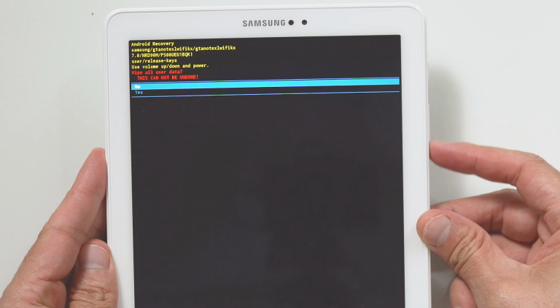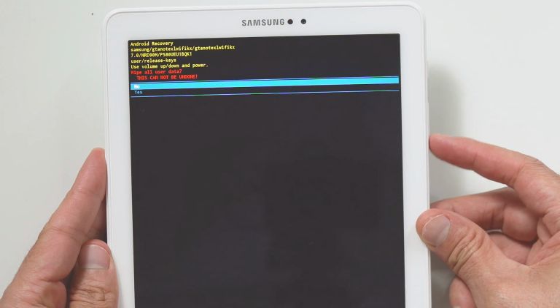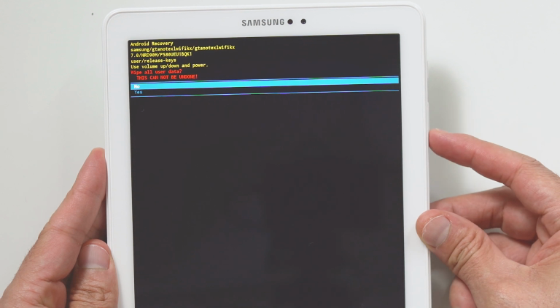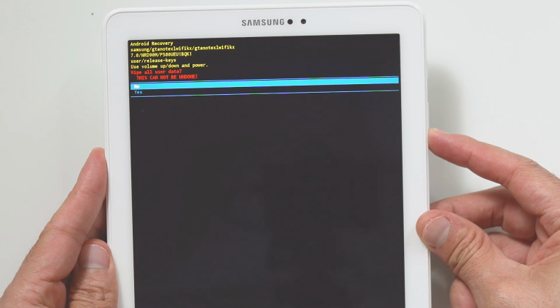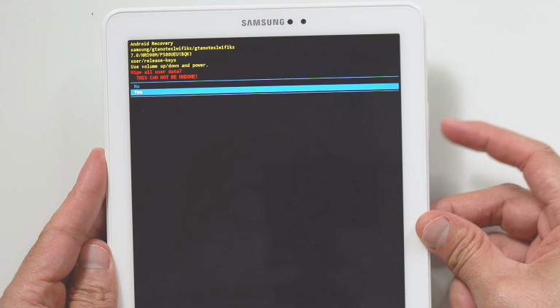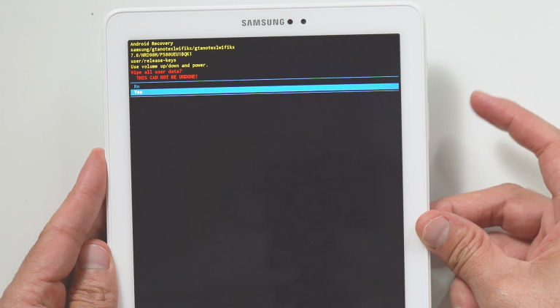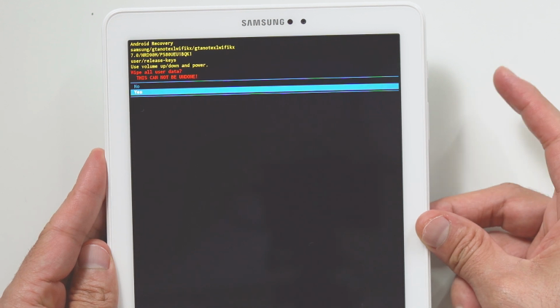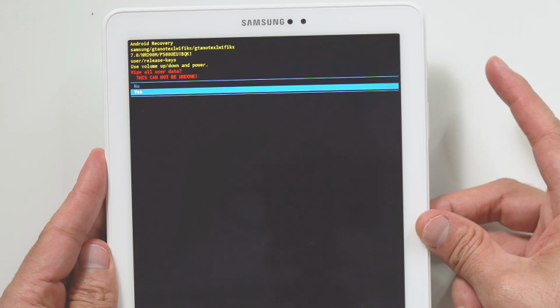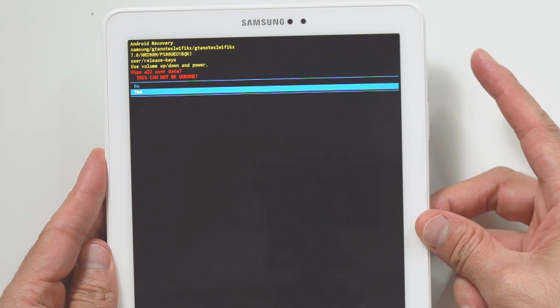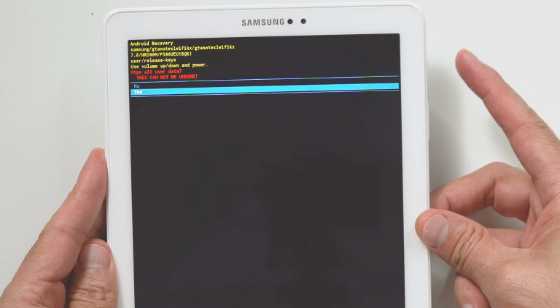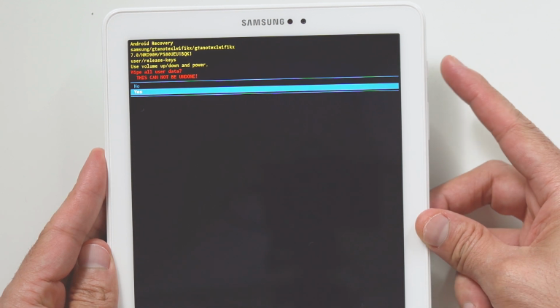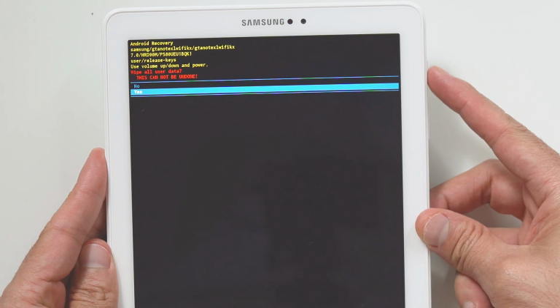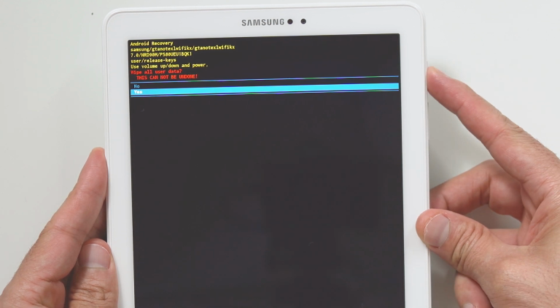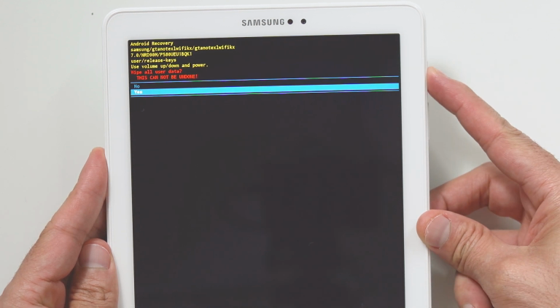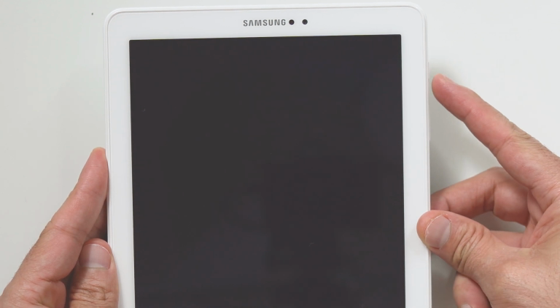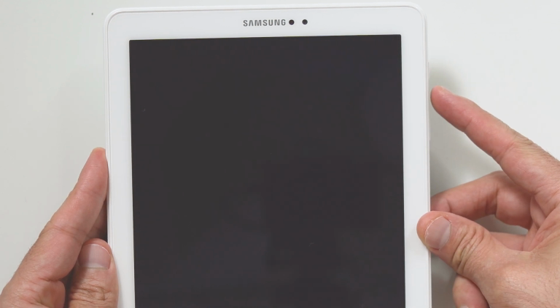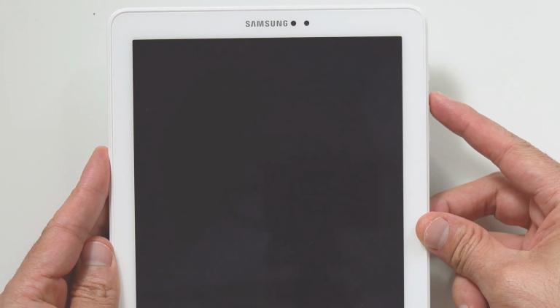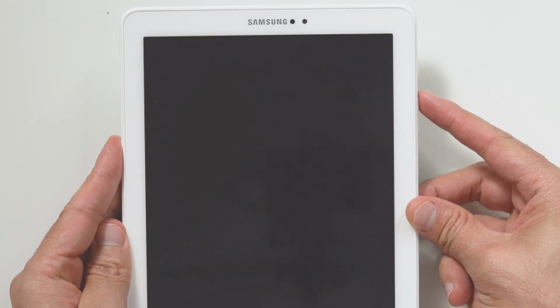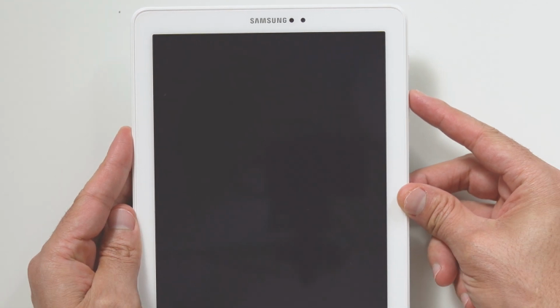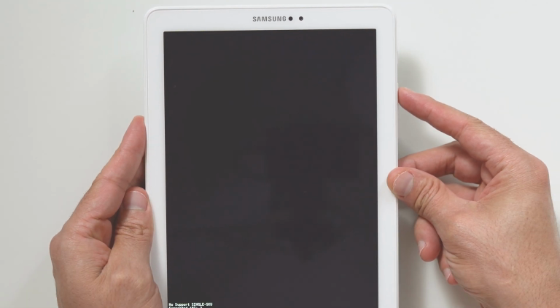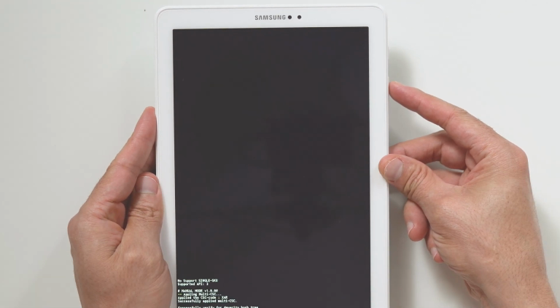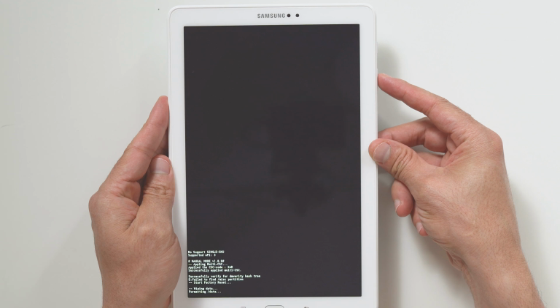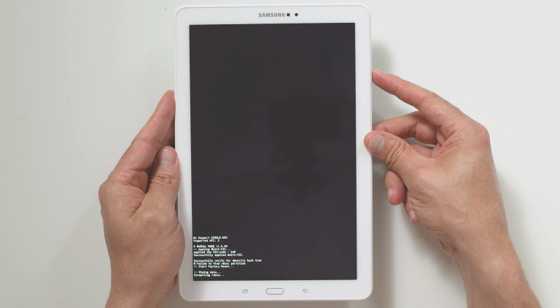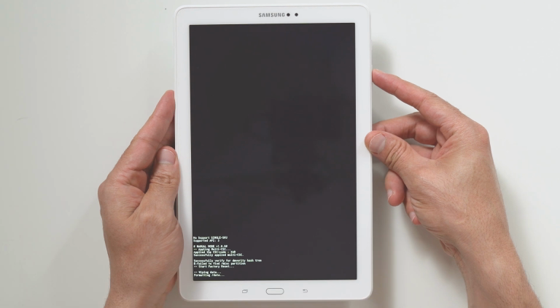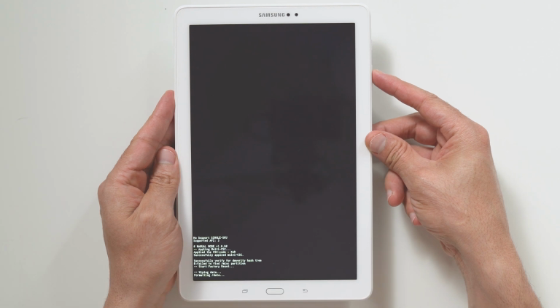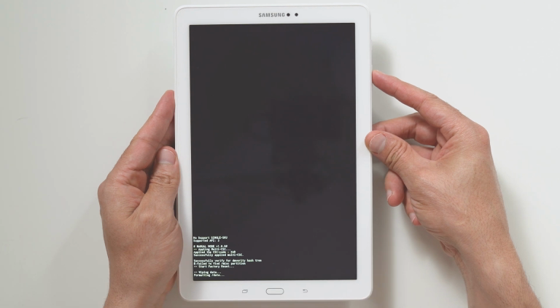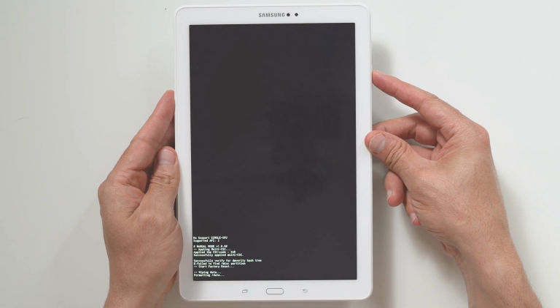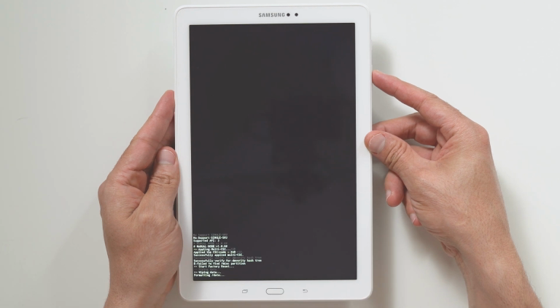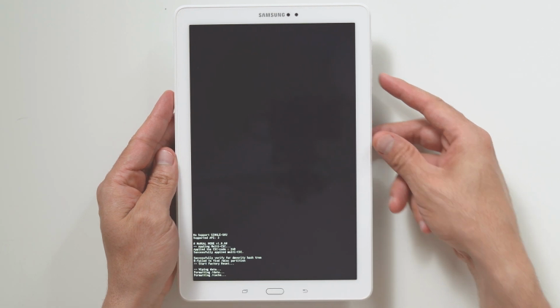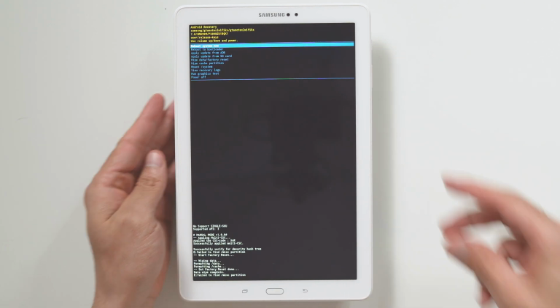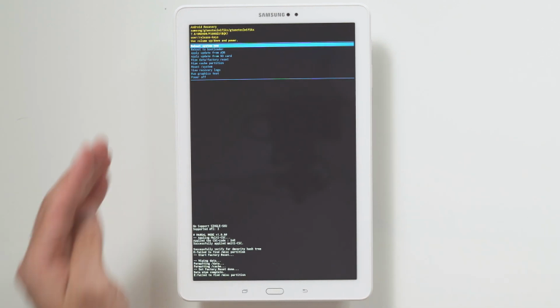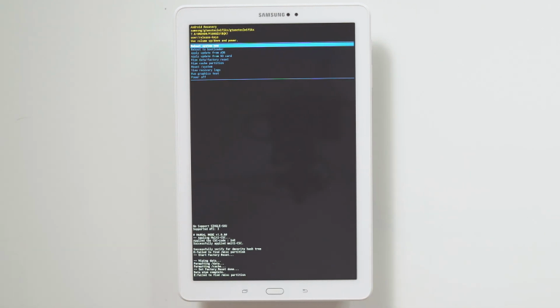Navigate to yes and confirm by pressing the power button. Wait for the factory reset to complete and you're done!